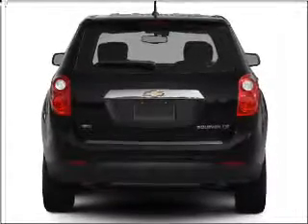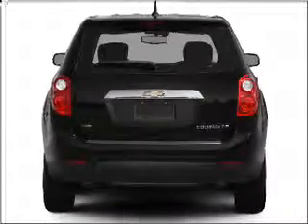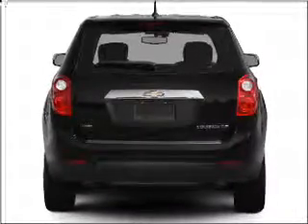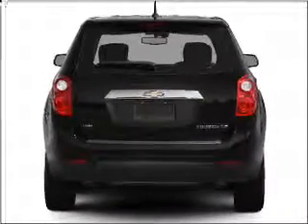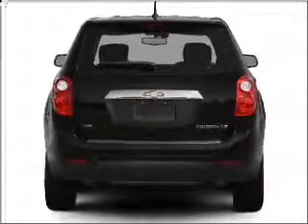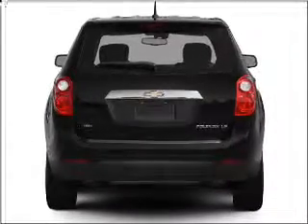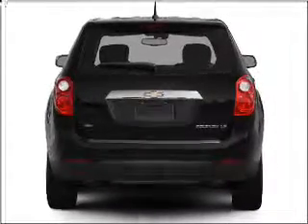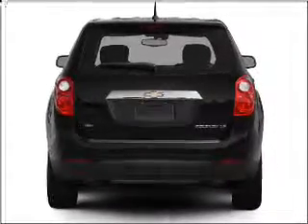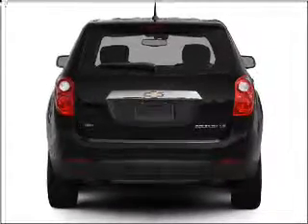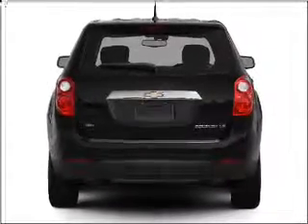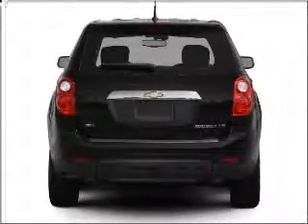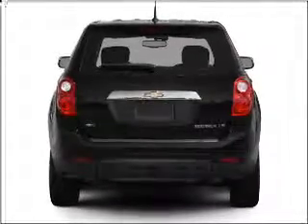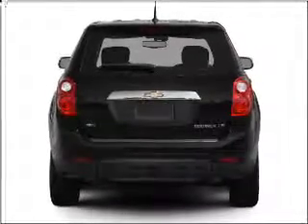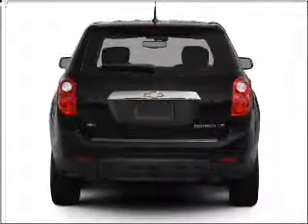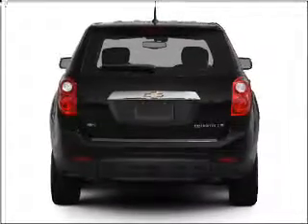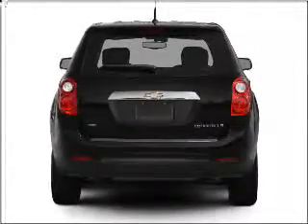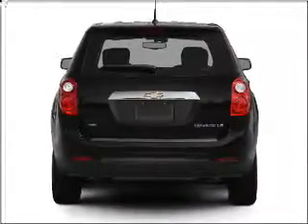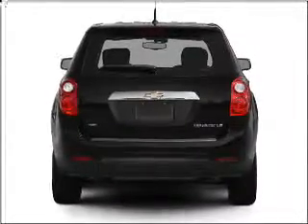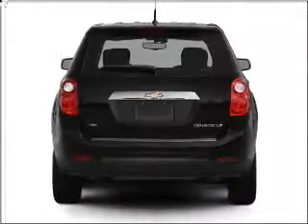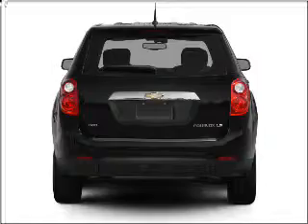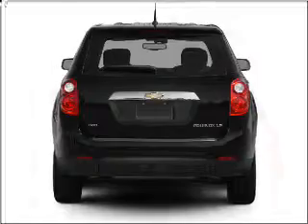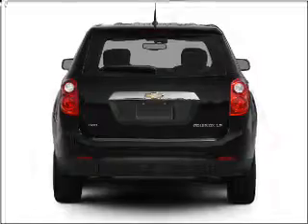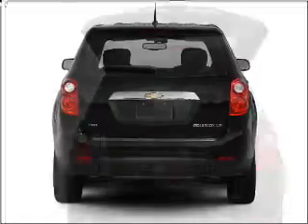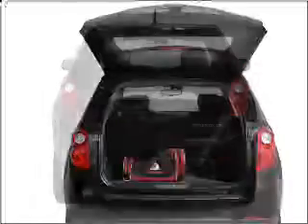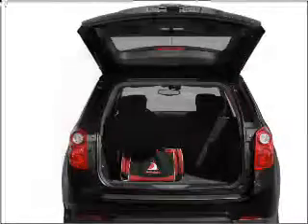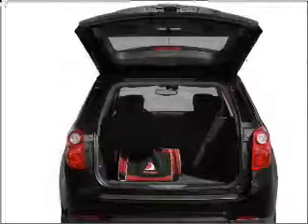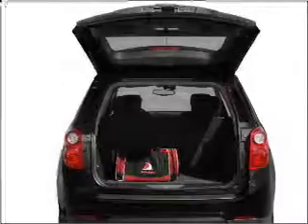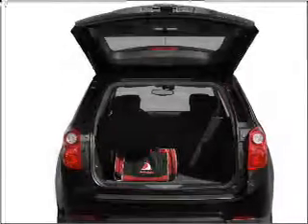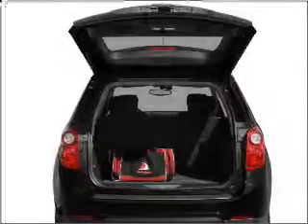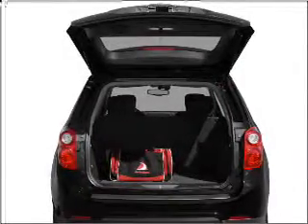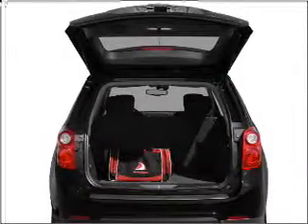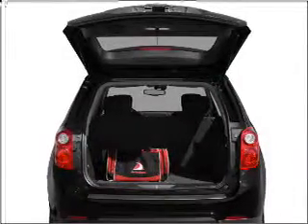You will appreciate the safety feature of anti-lock brakes. Memory settings are just one of the extras.